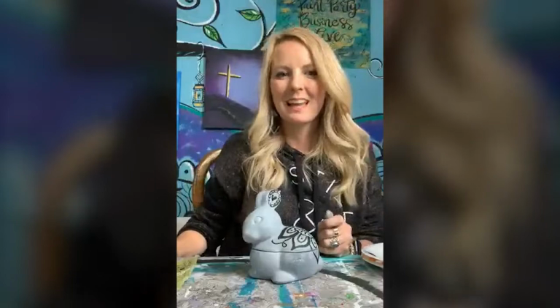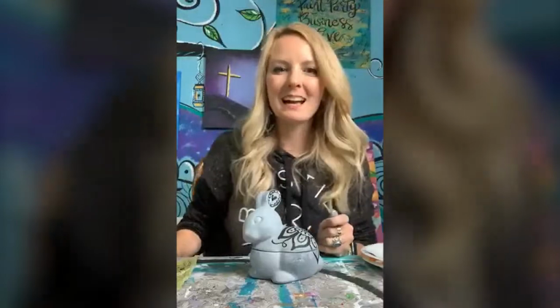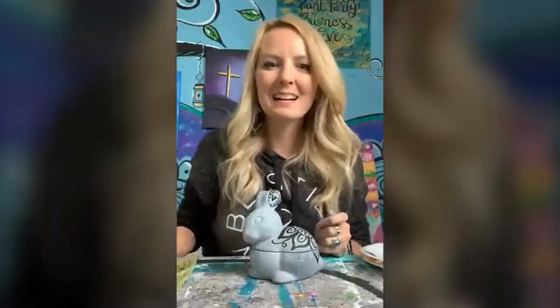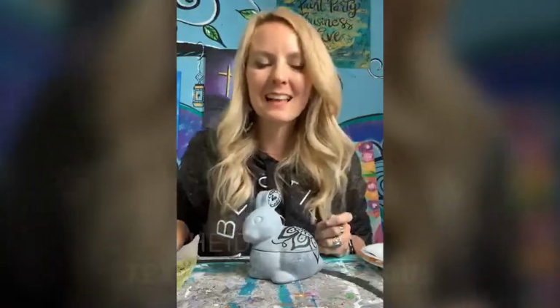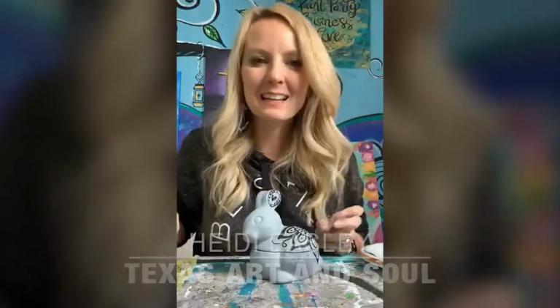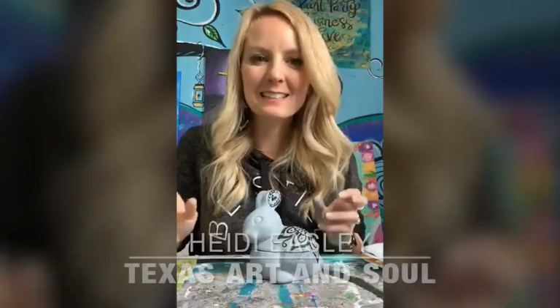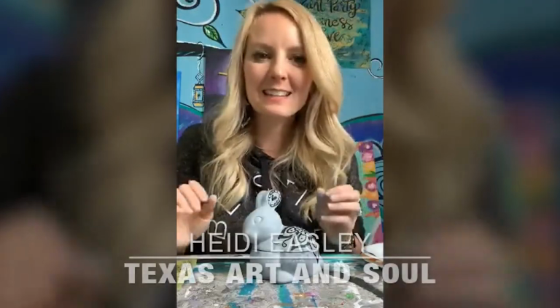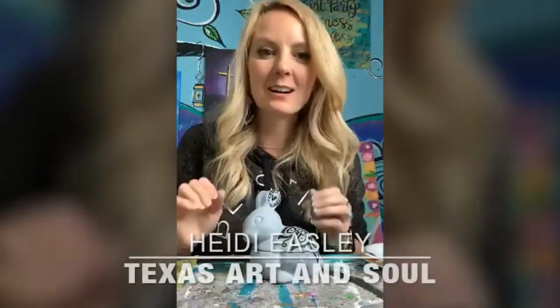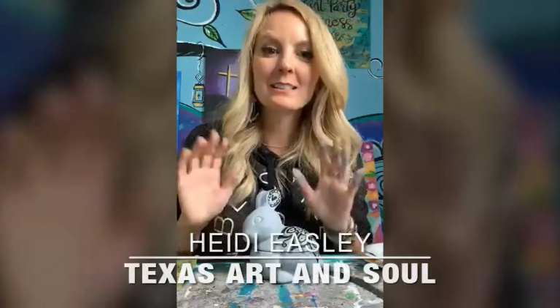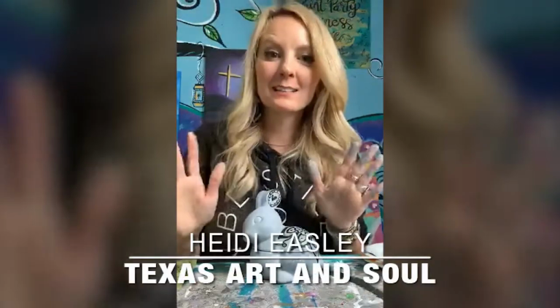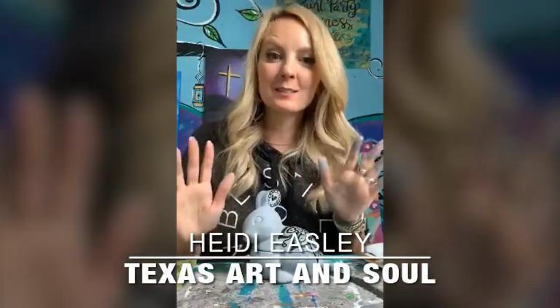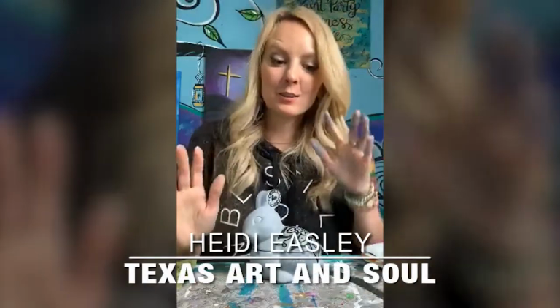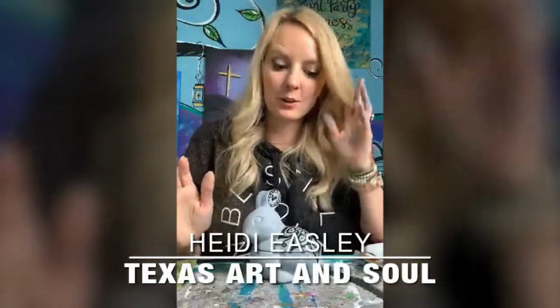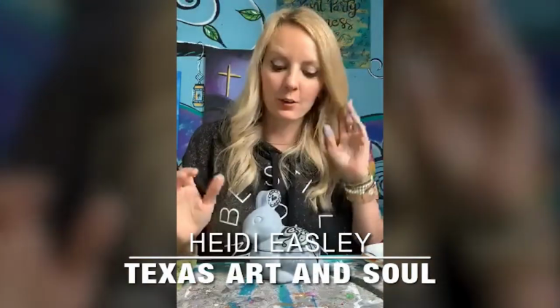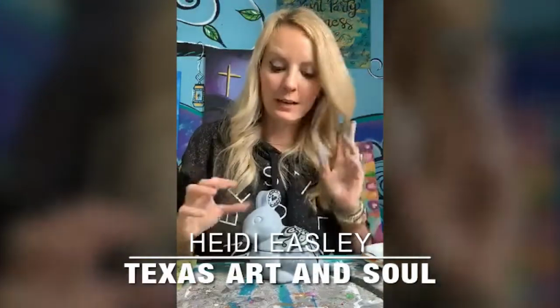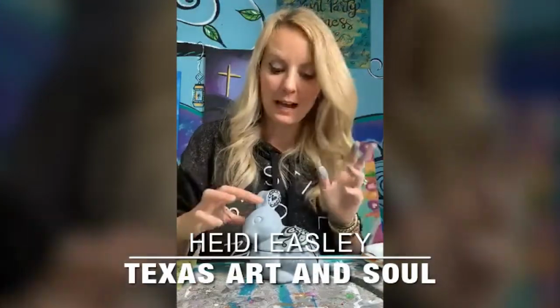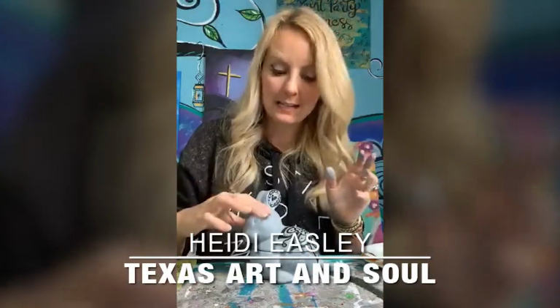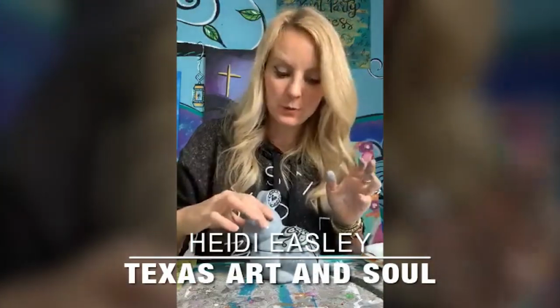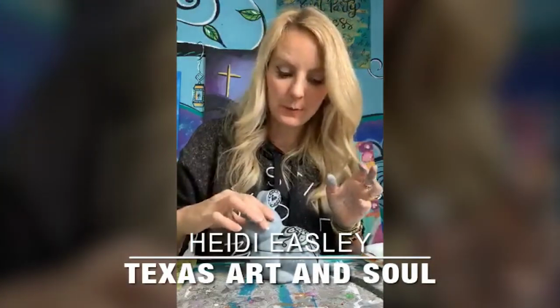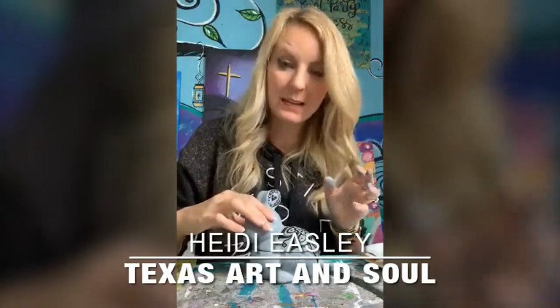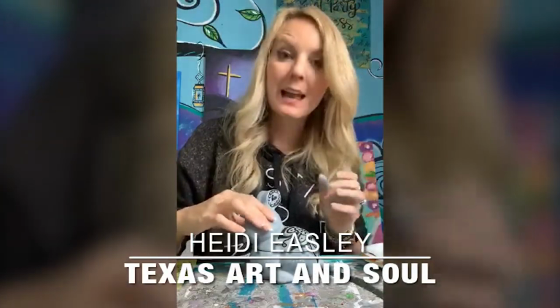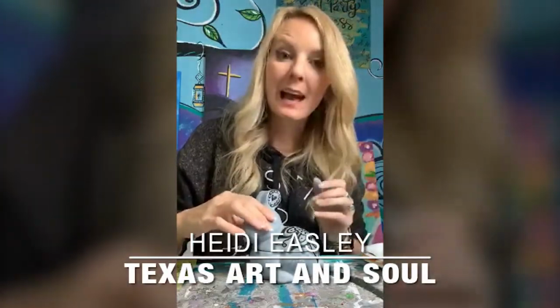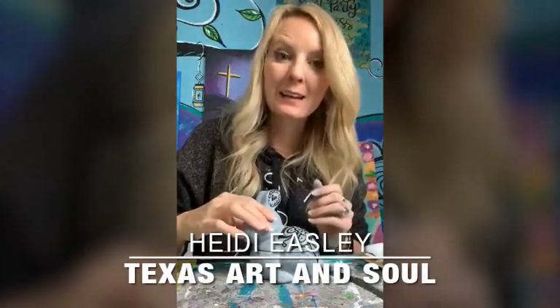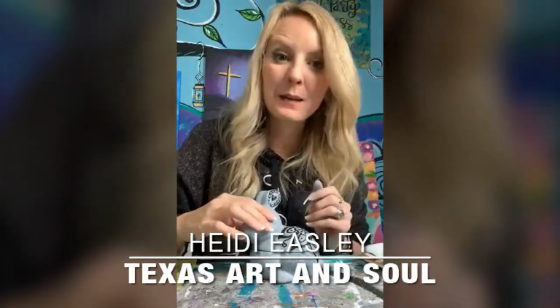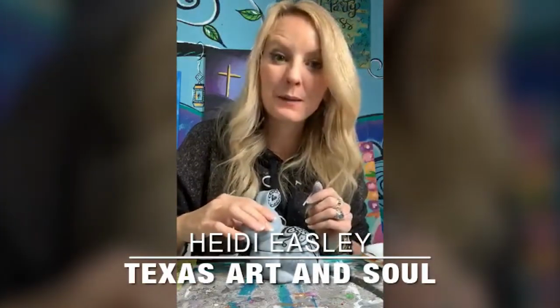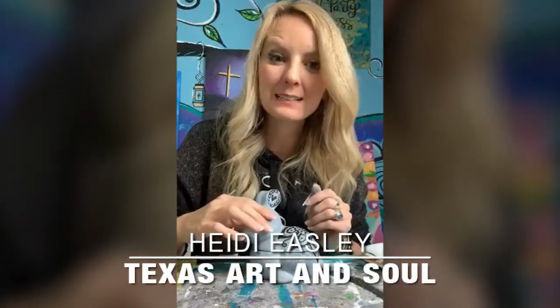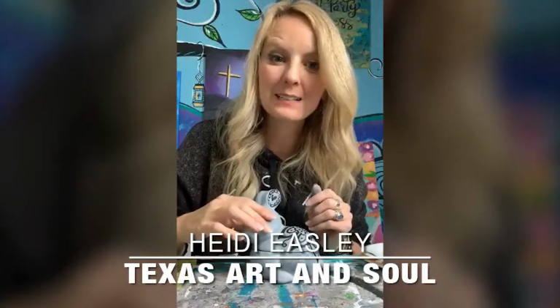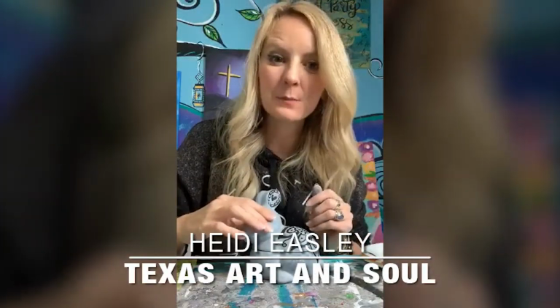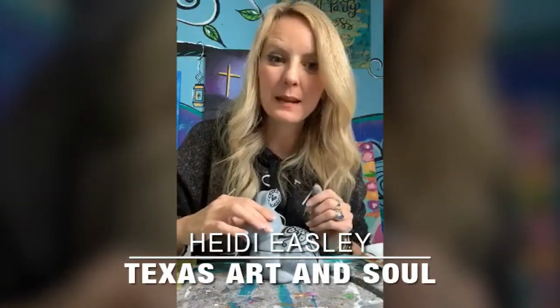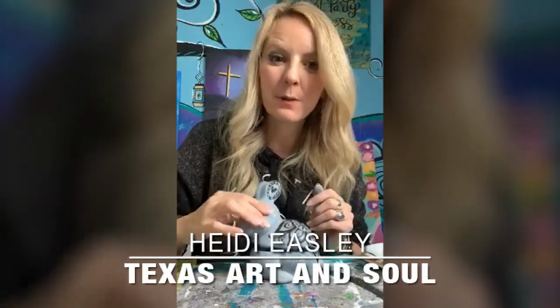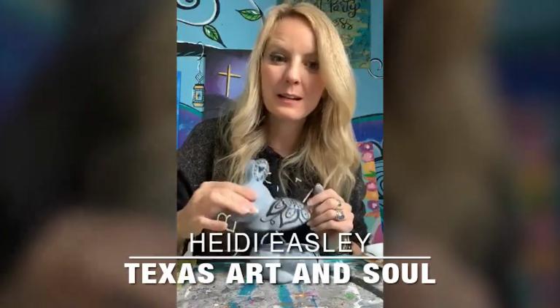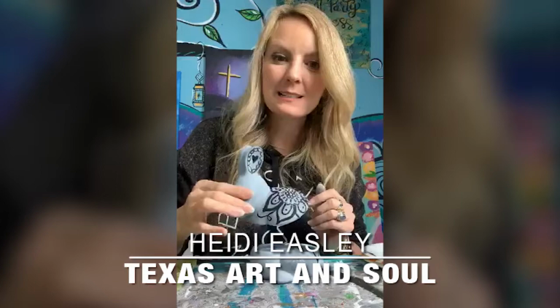Hey guys, Heidi Easley here, Texas Art & Soul, and I teach women how to make money teaching paint parties.